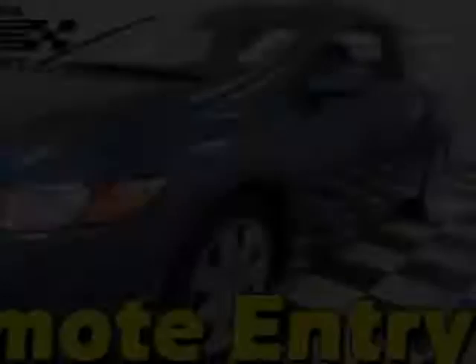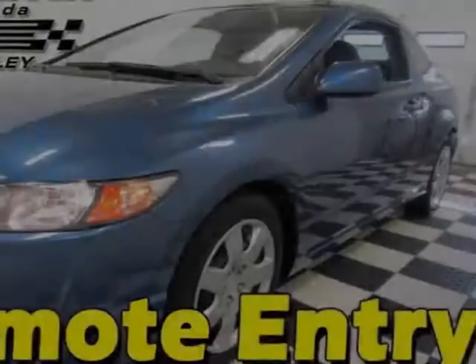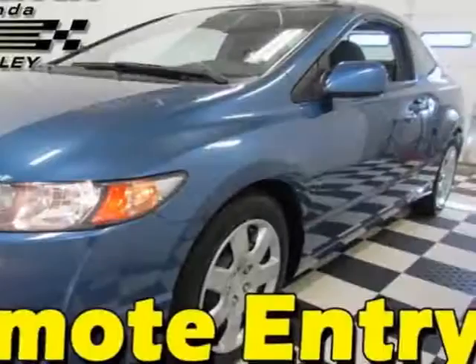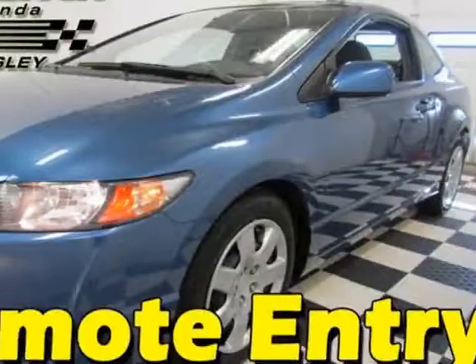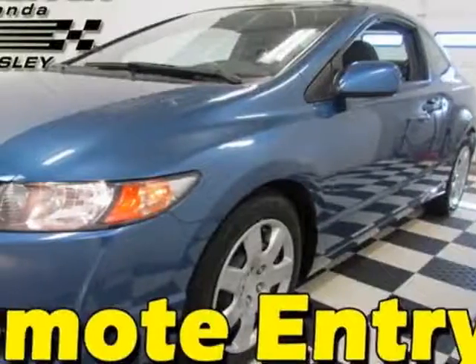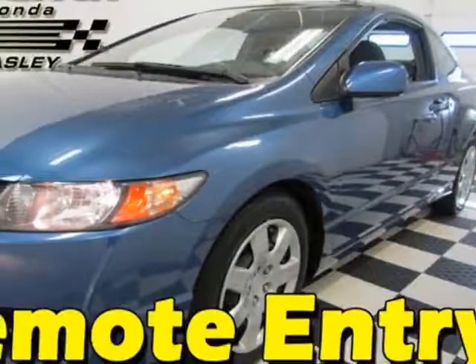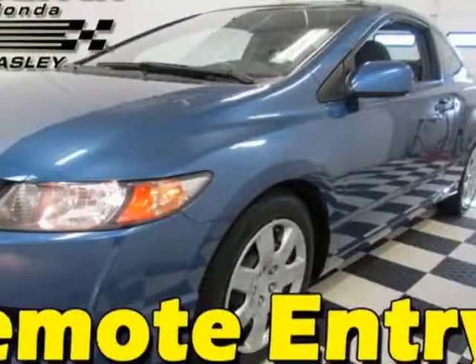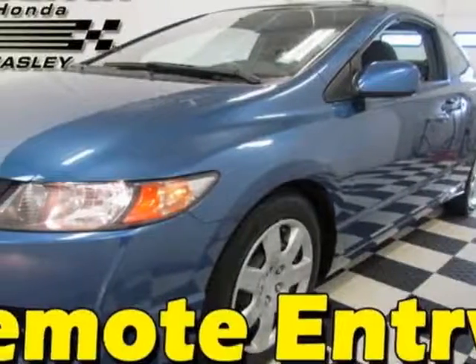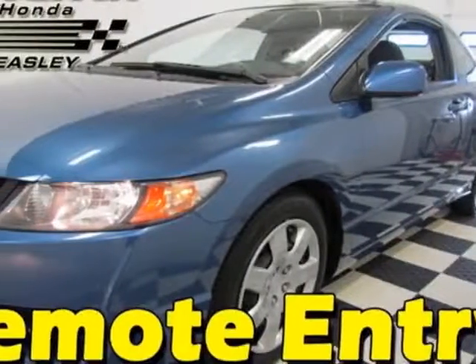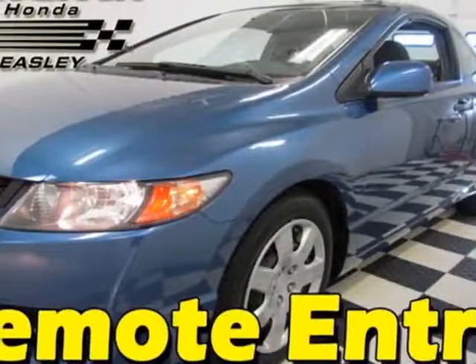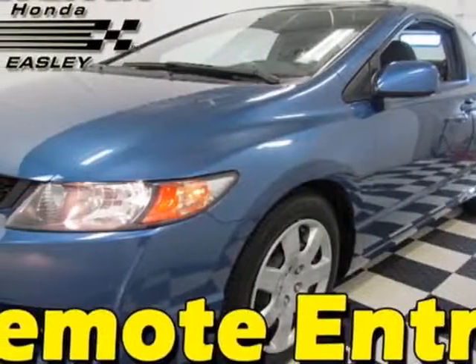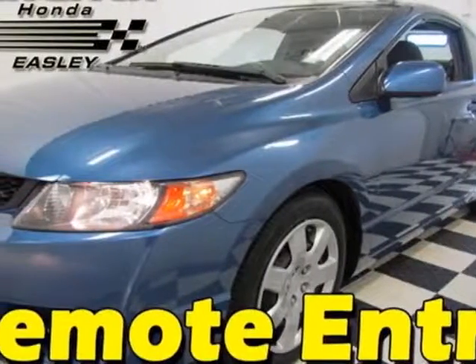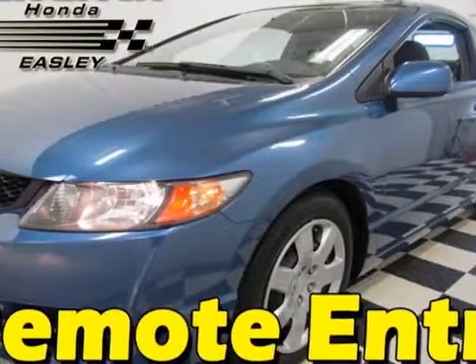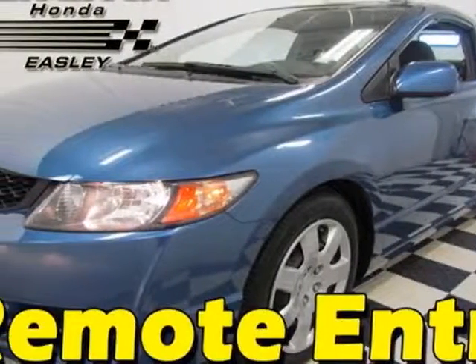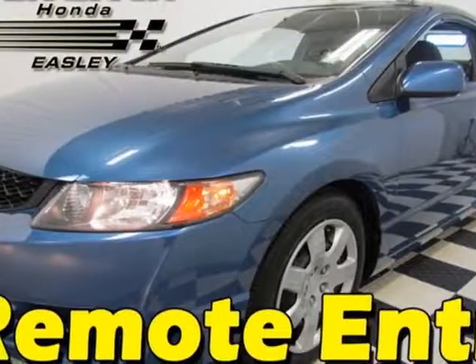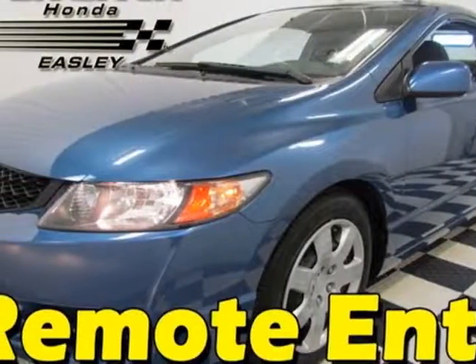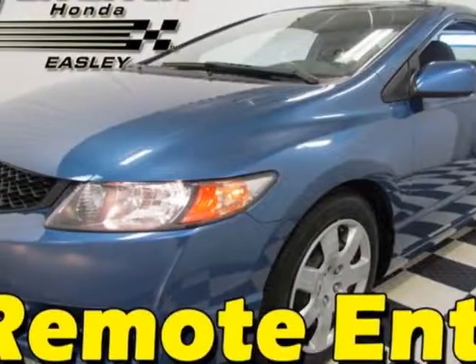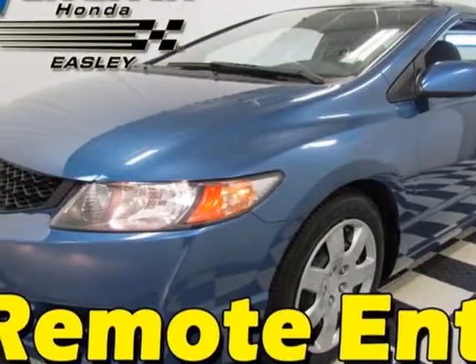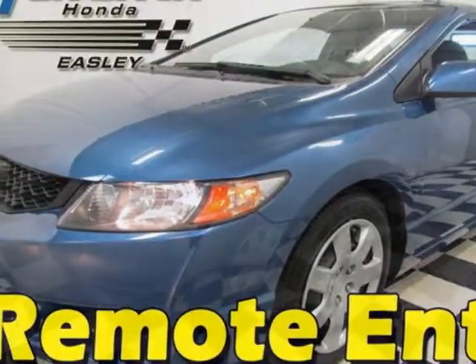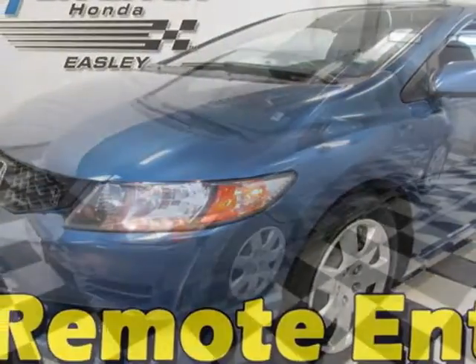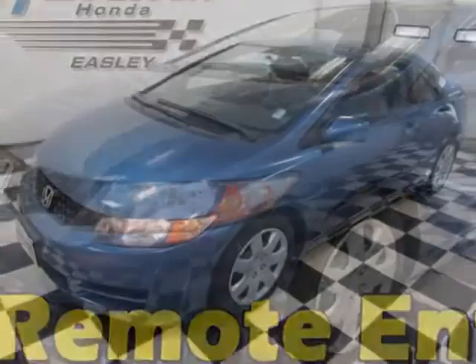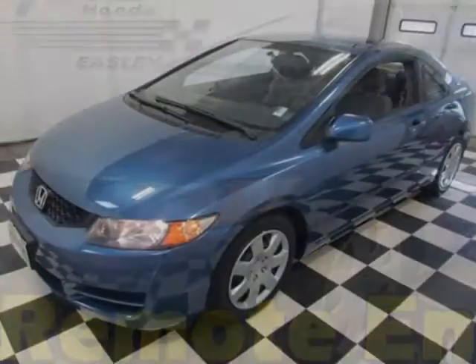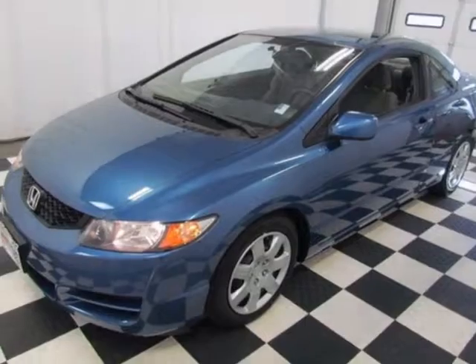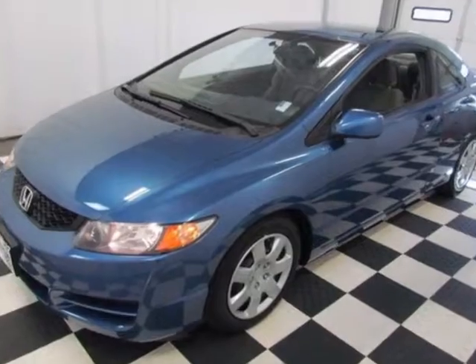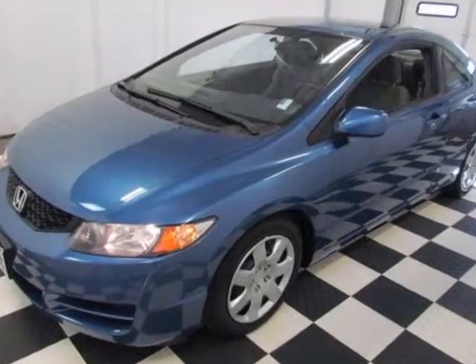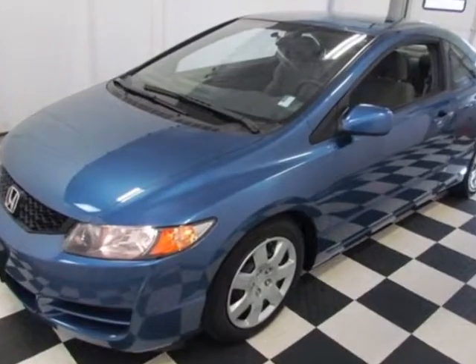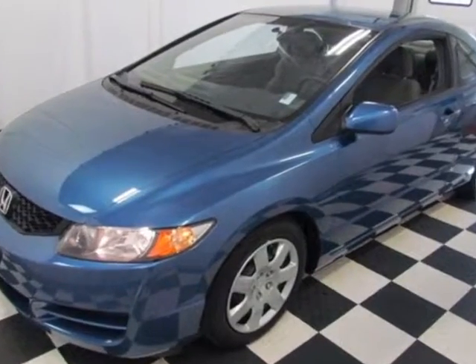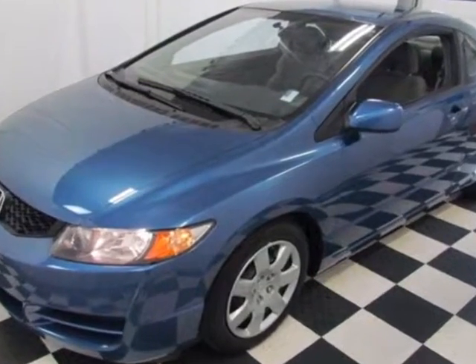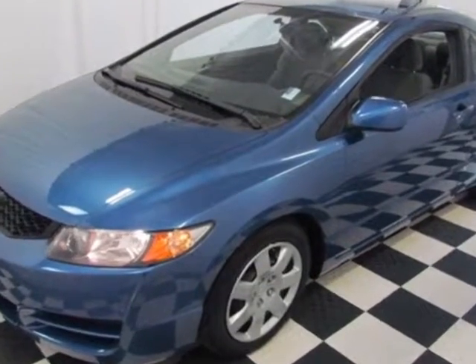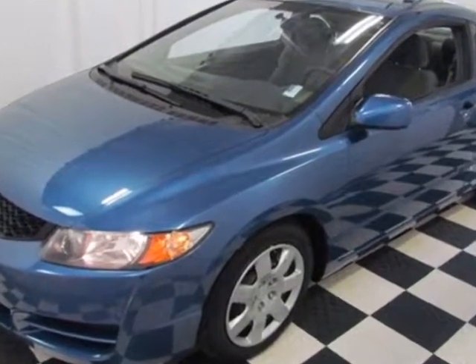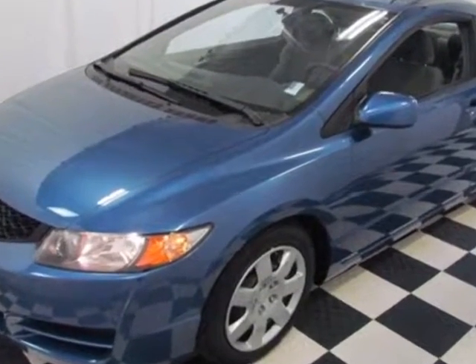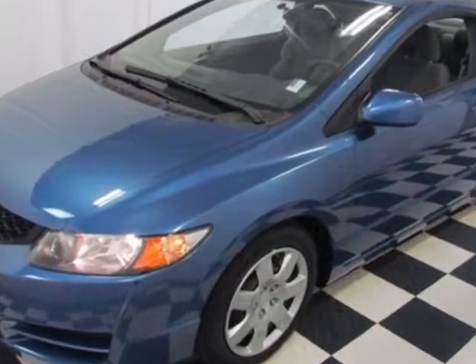Check out this certified pre-owned 2010 Honda Civic. This Civic has just under 36,000 miles.